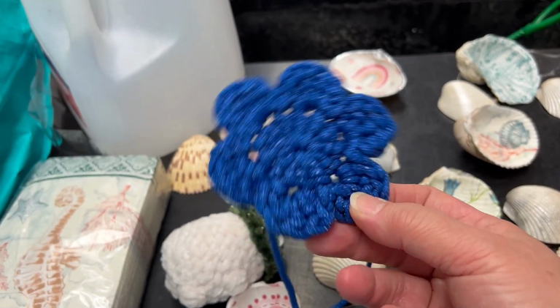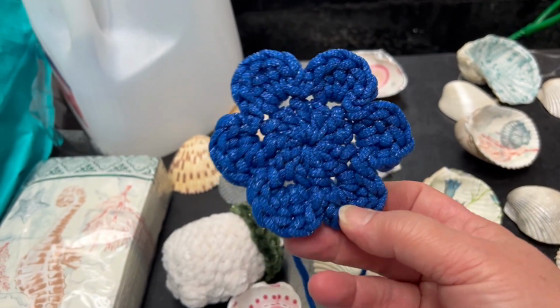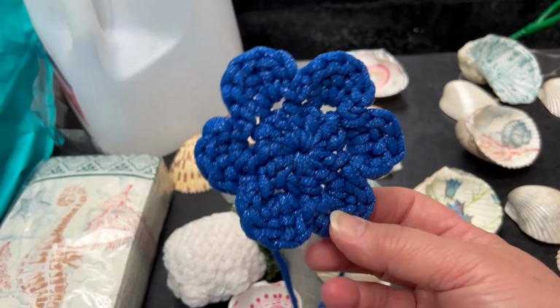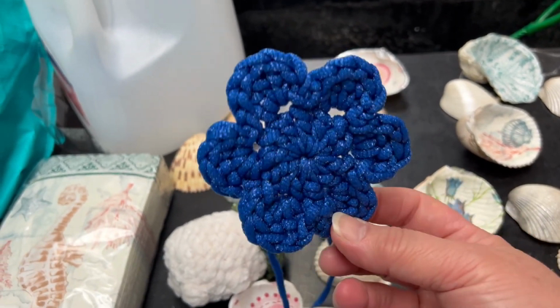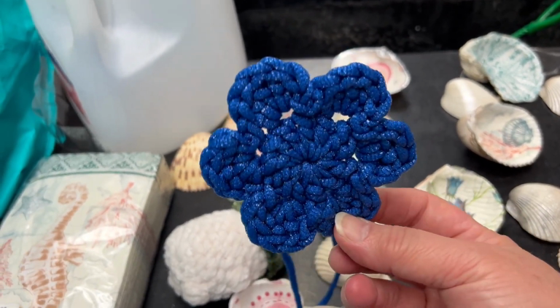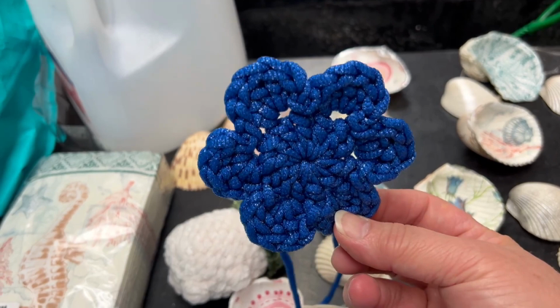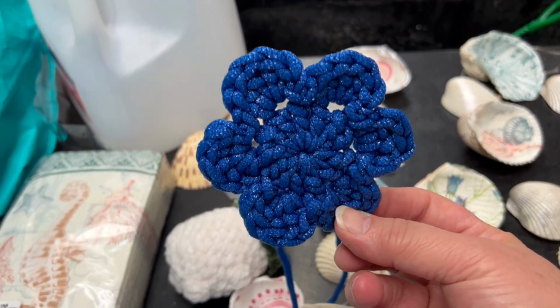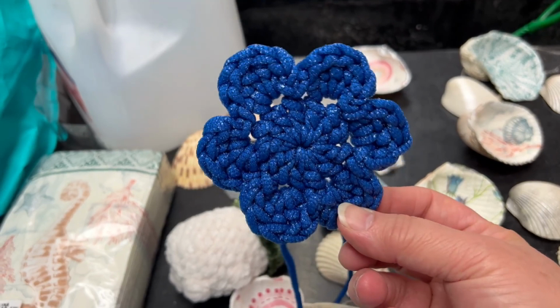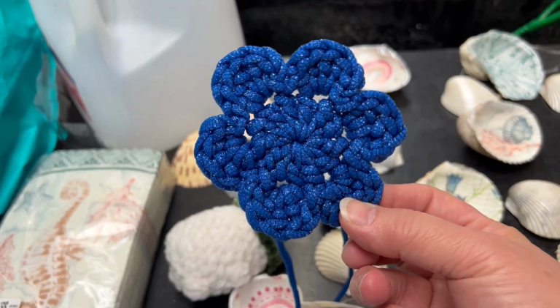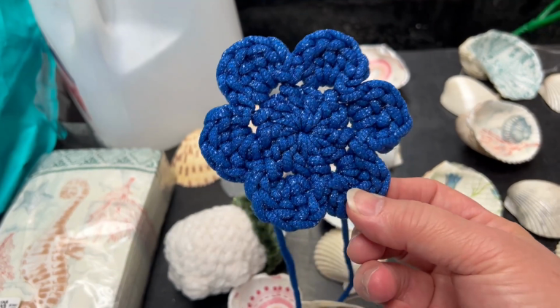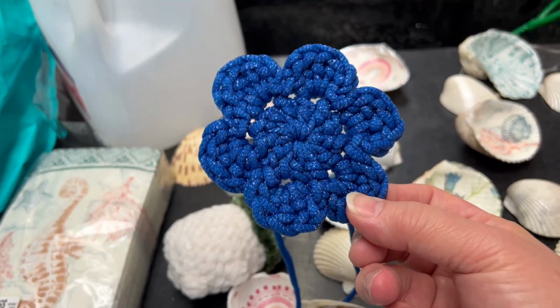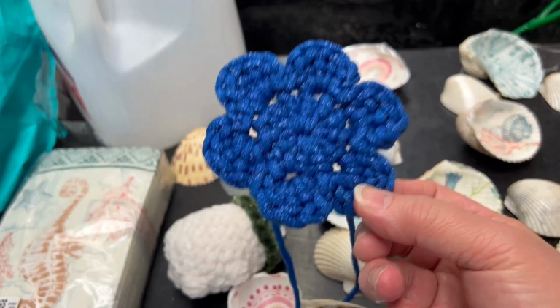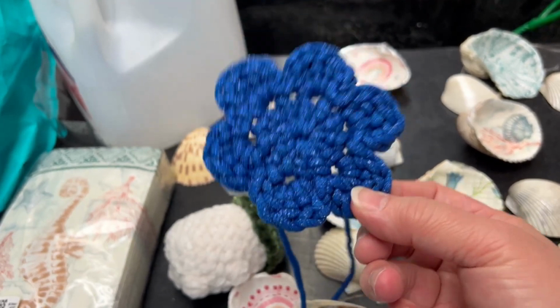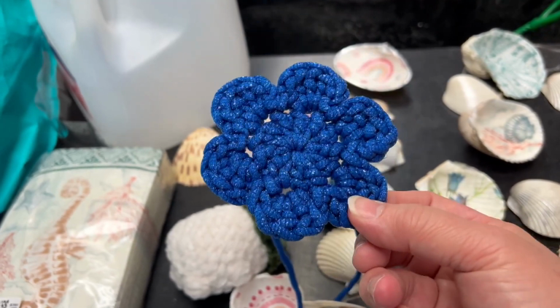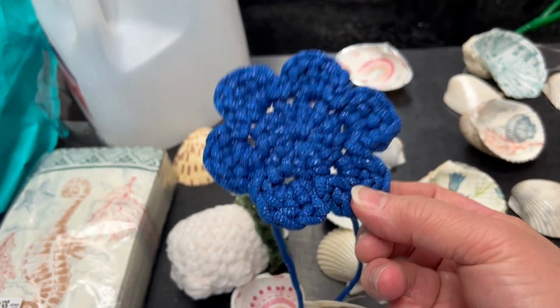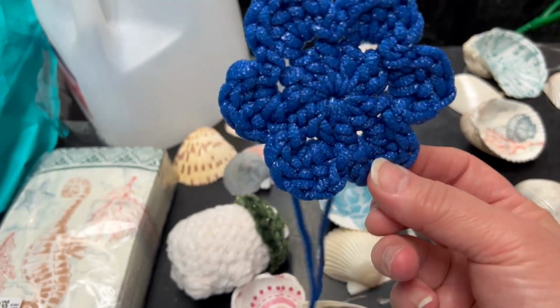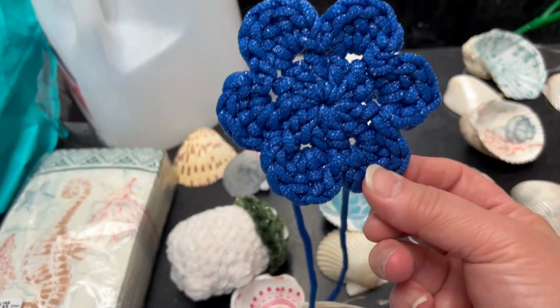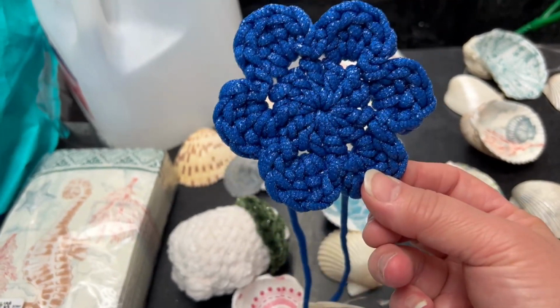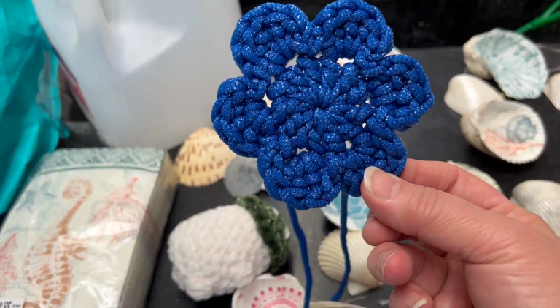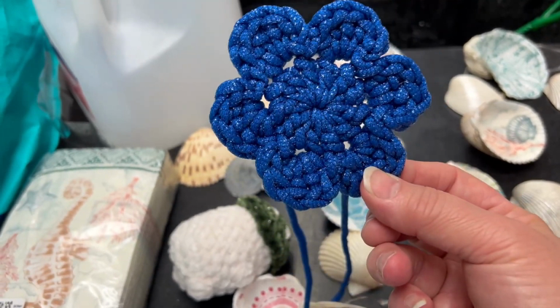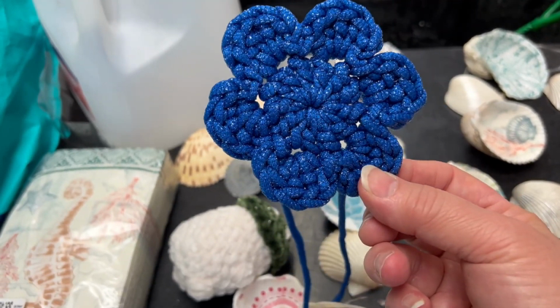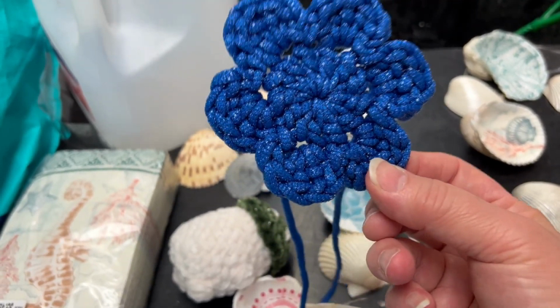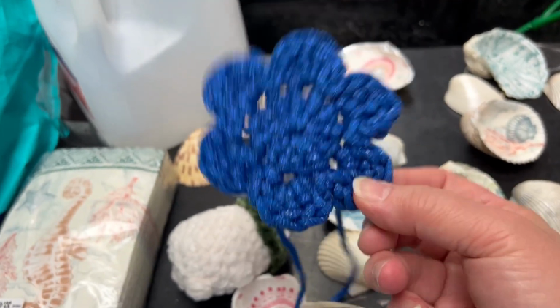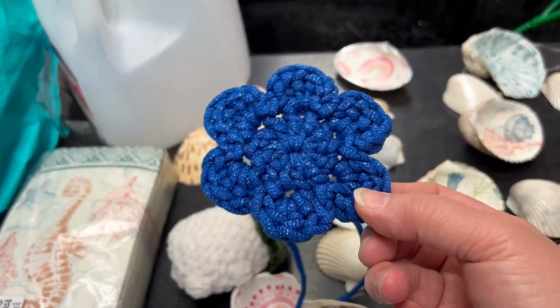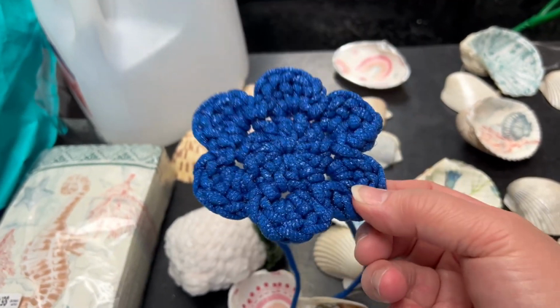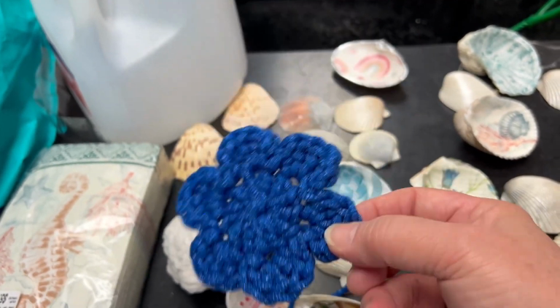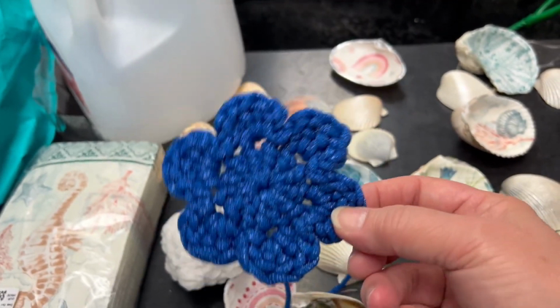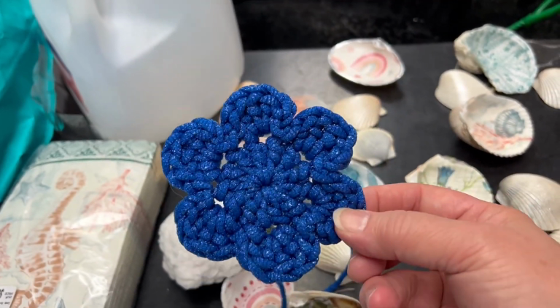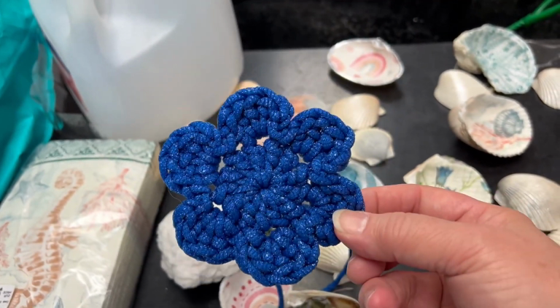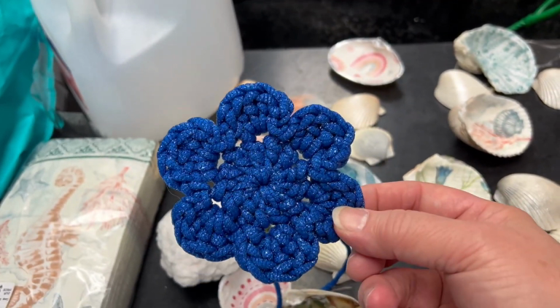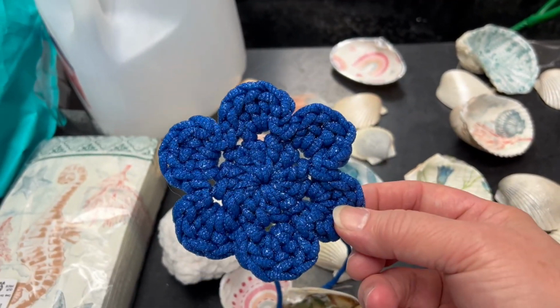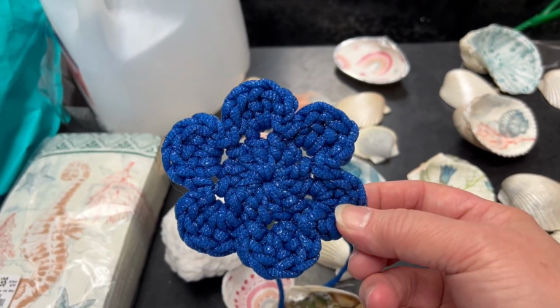This is by Bag O'Day Crochet — she's got a video tutorial.